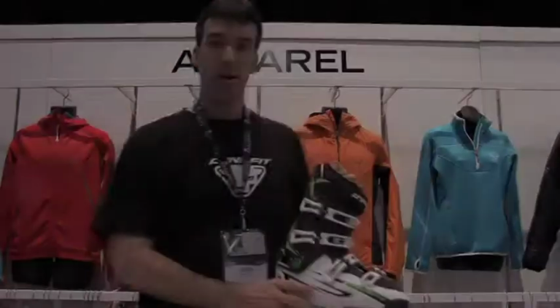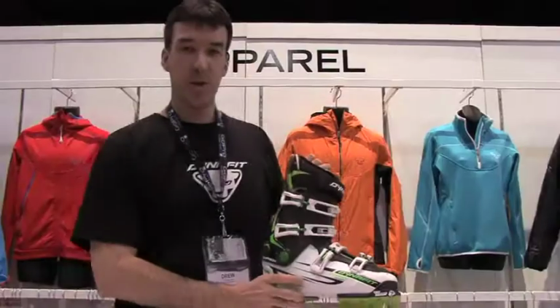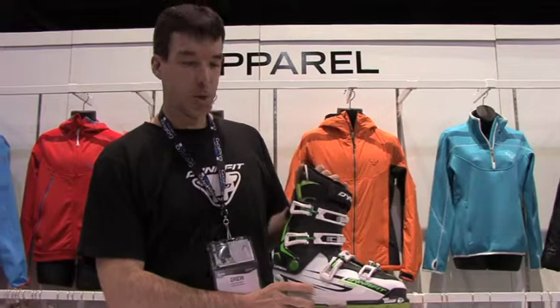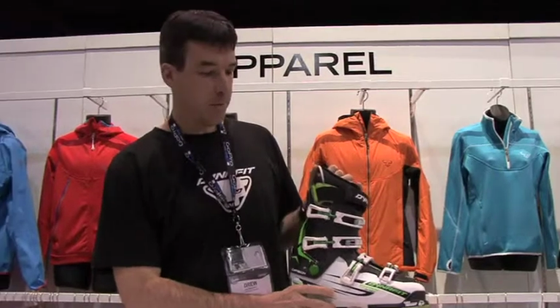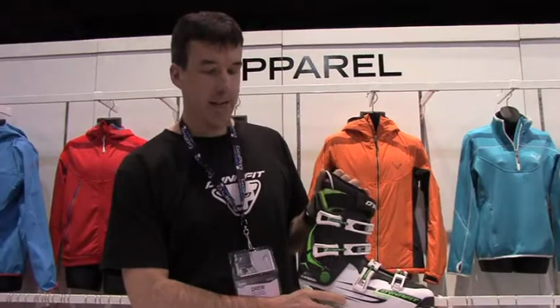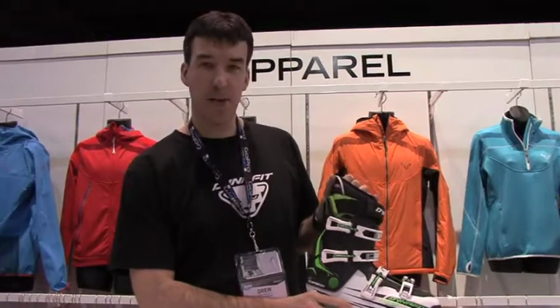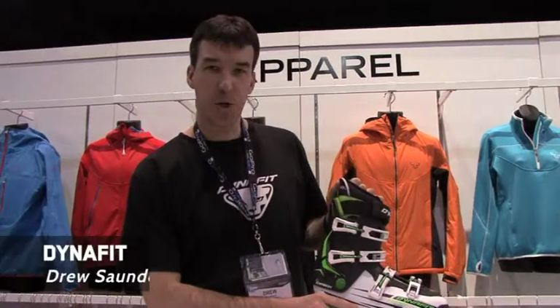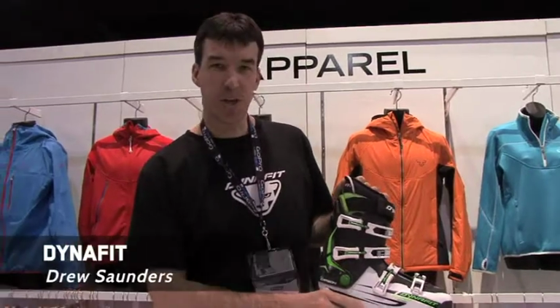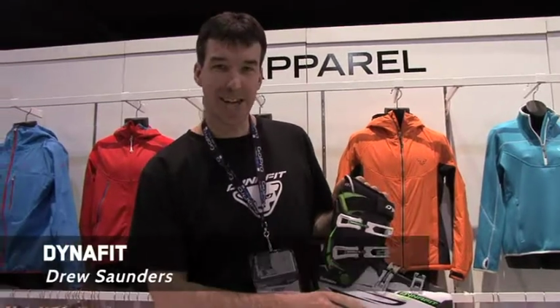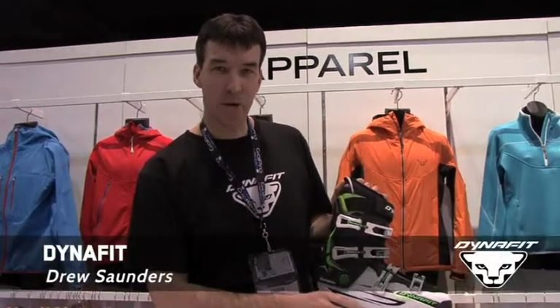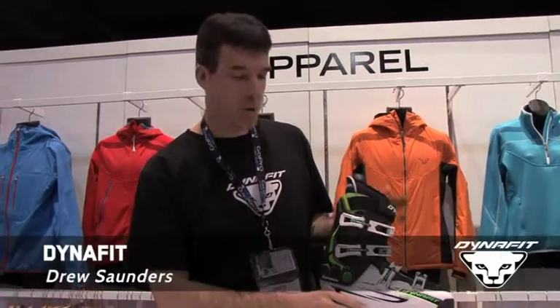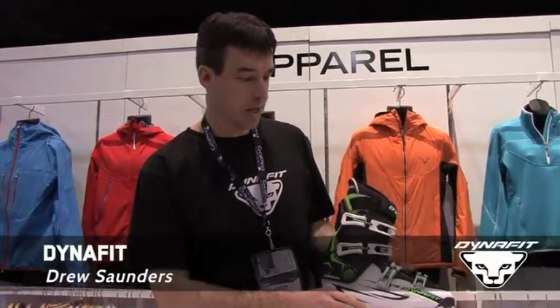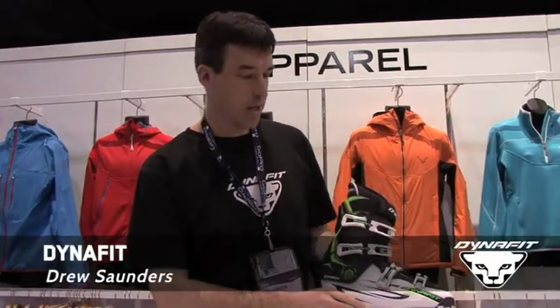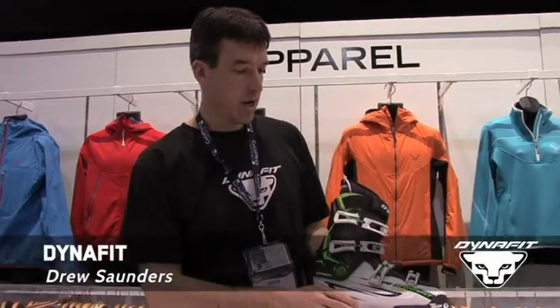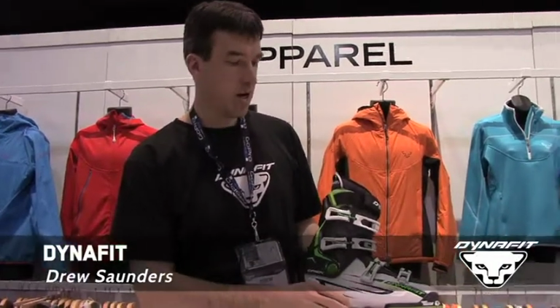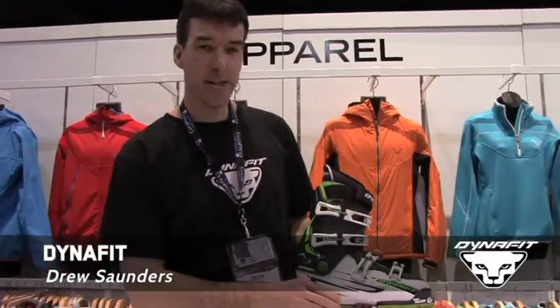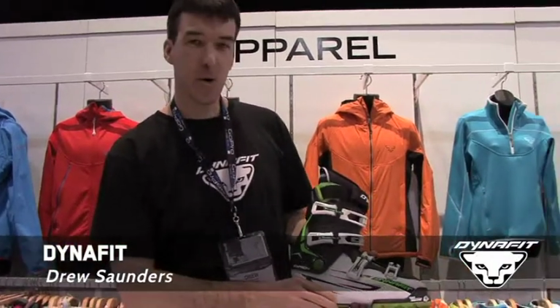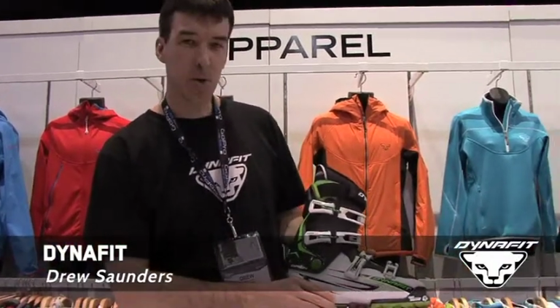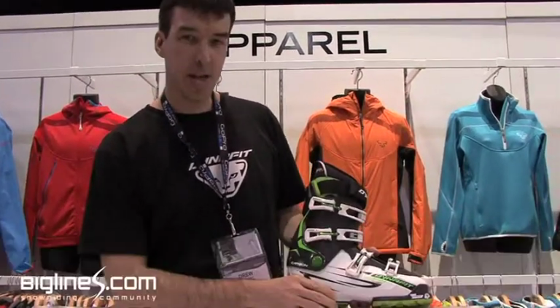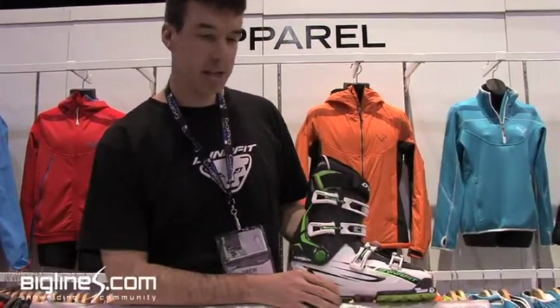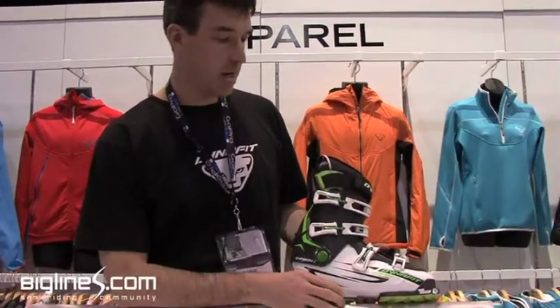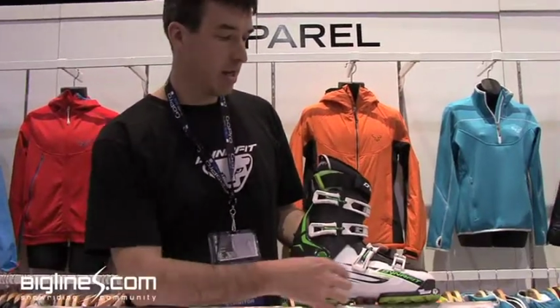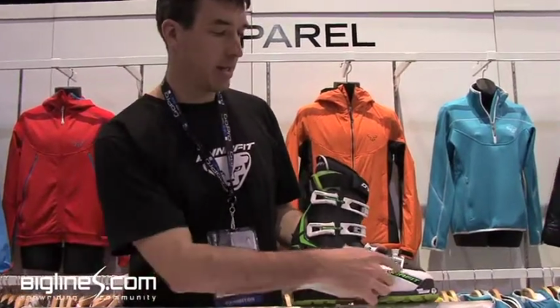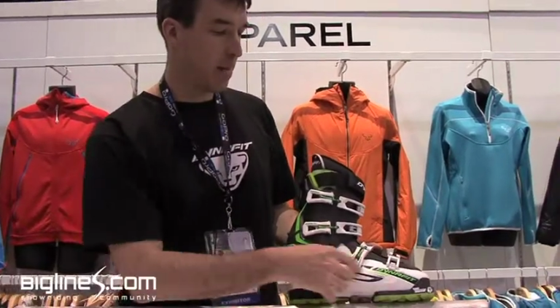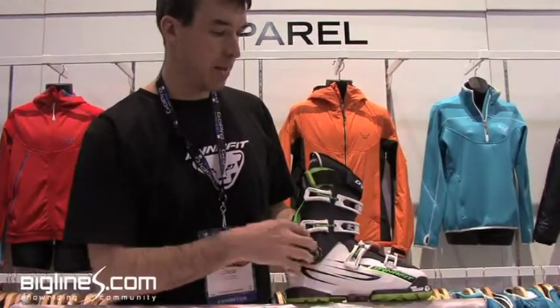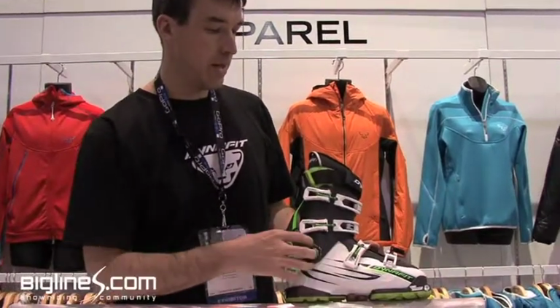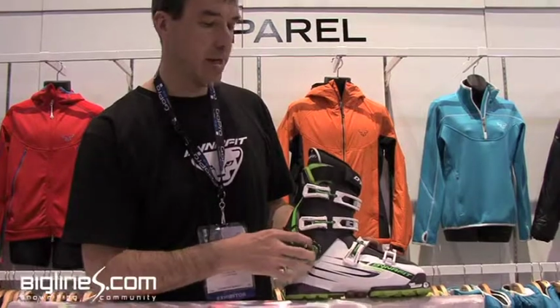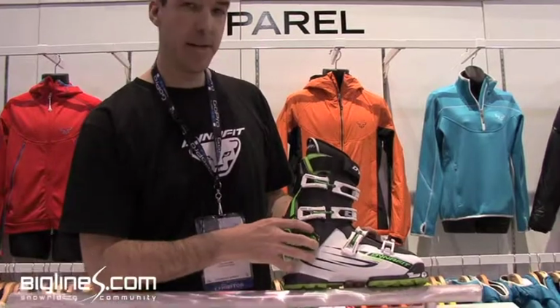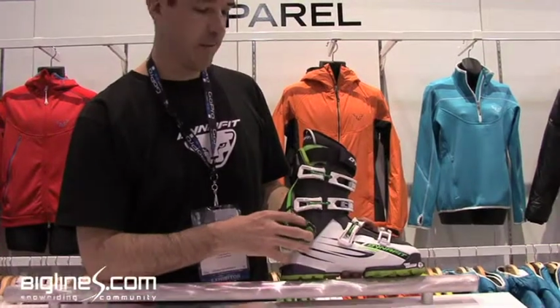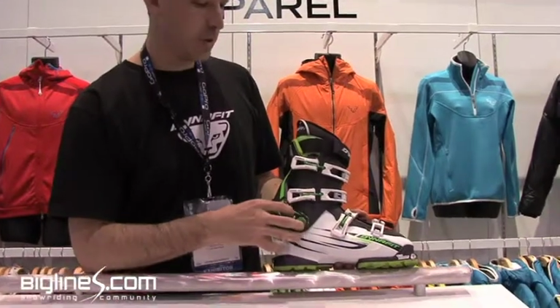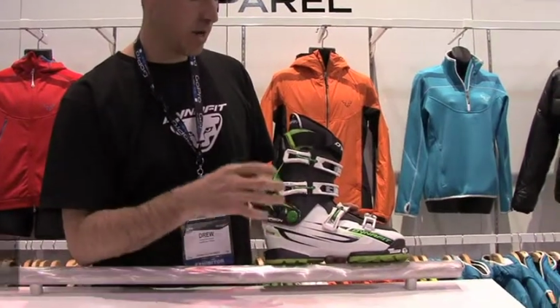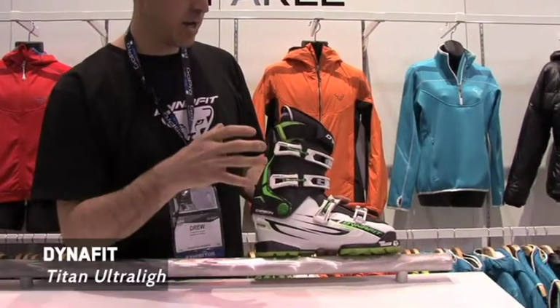This is Drew from DinaFit showing you the Titan Ultralight. The Titan Ultralight is the top end of the DinaFit free touring line.